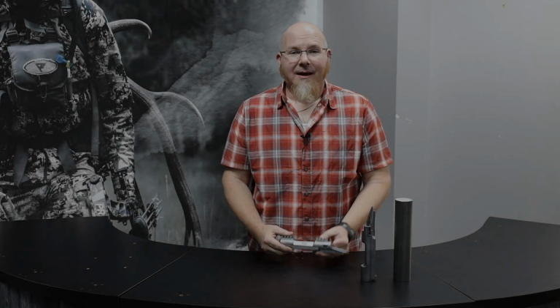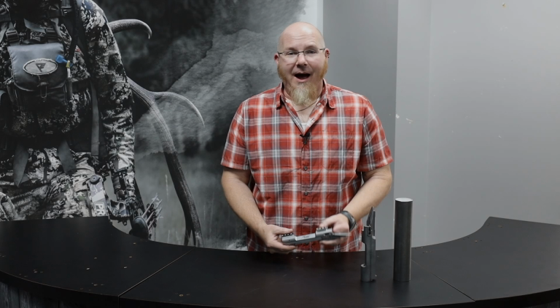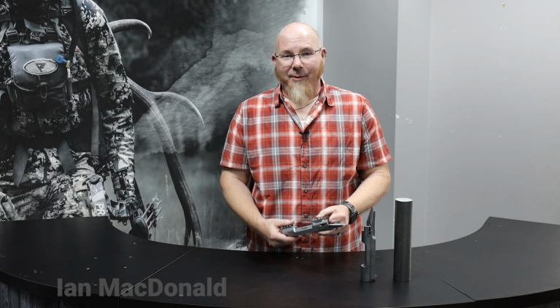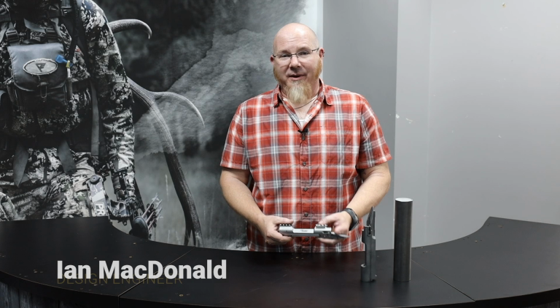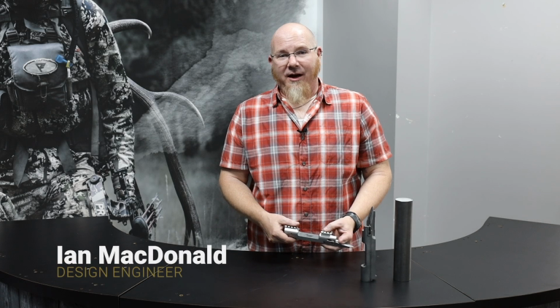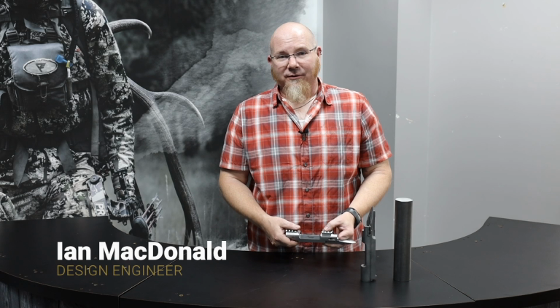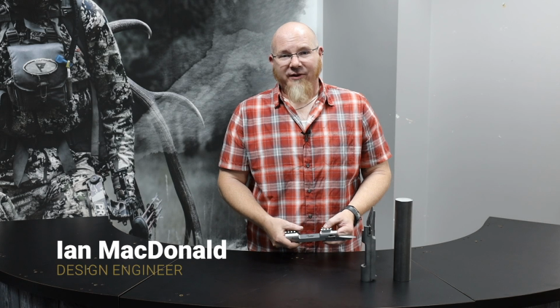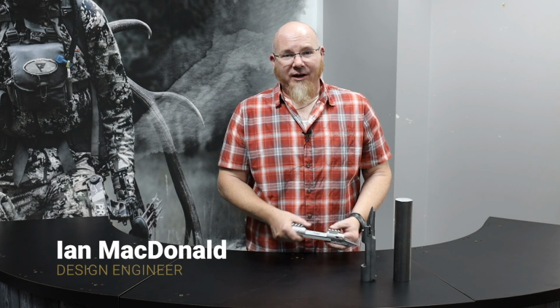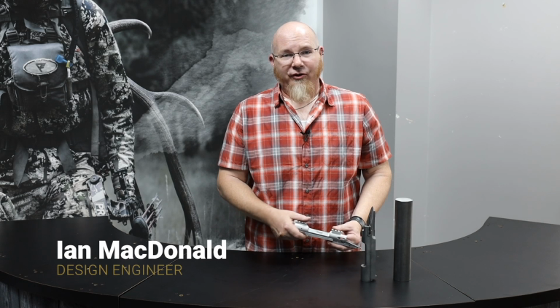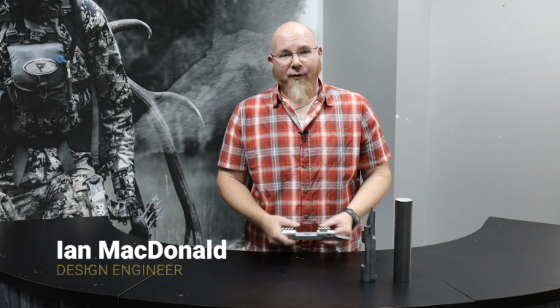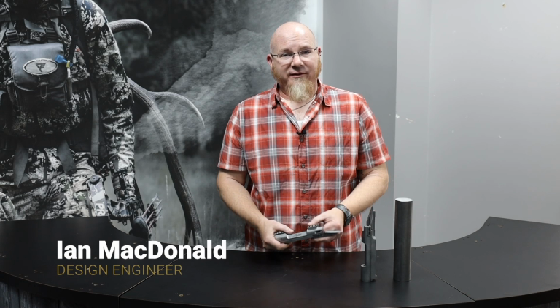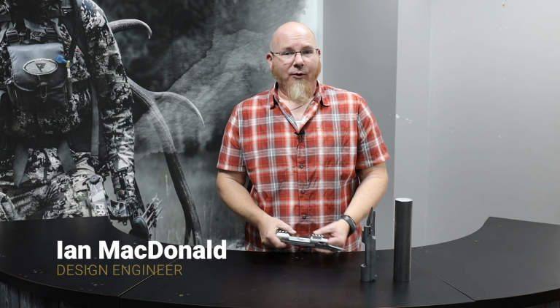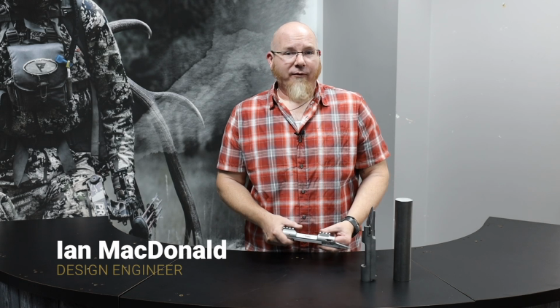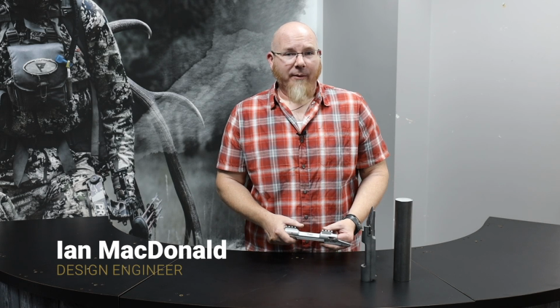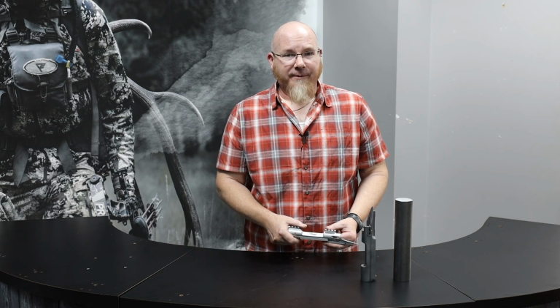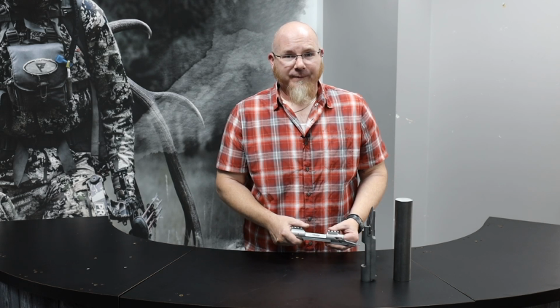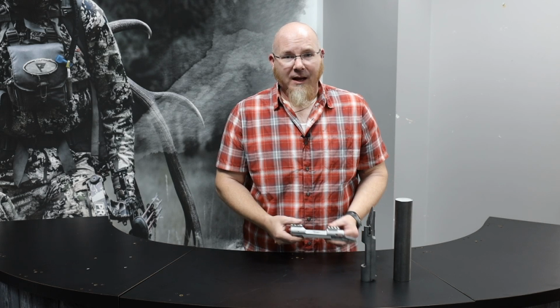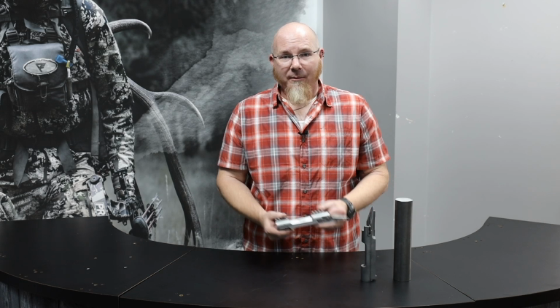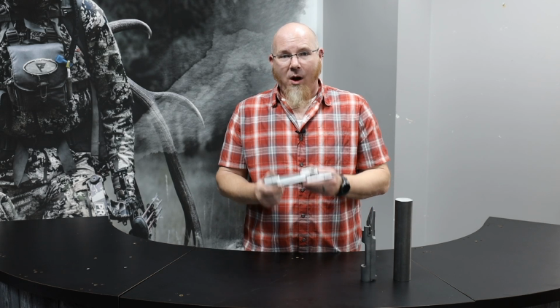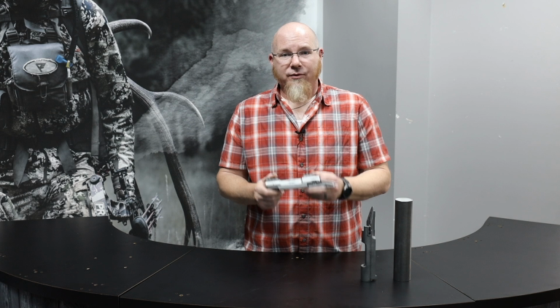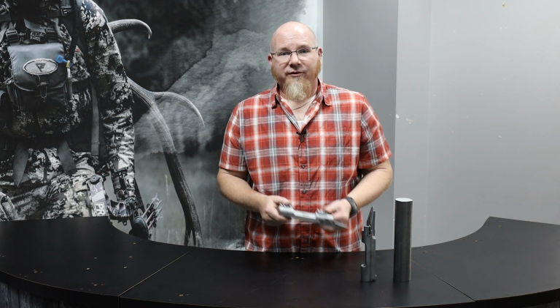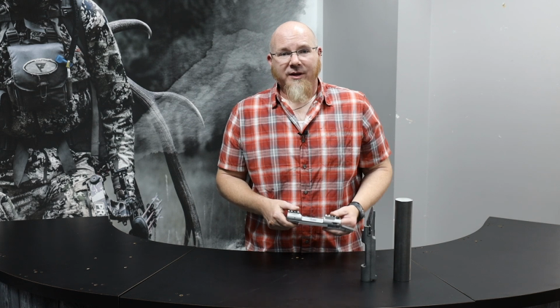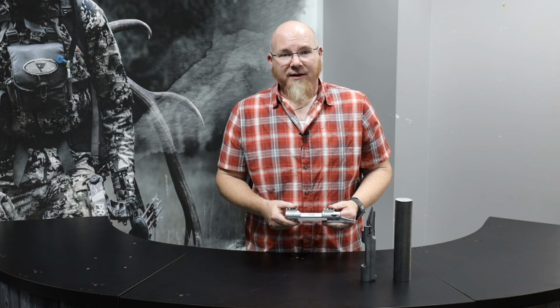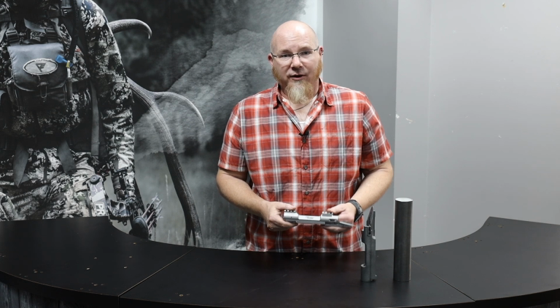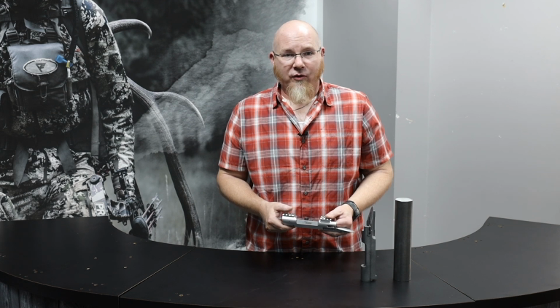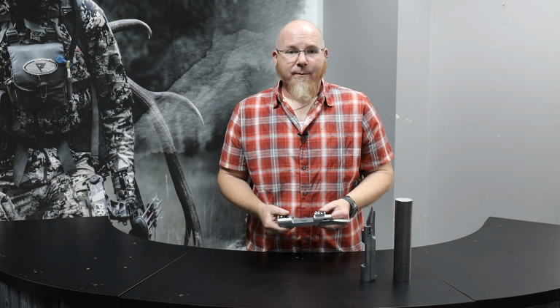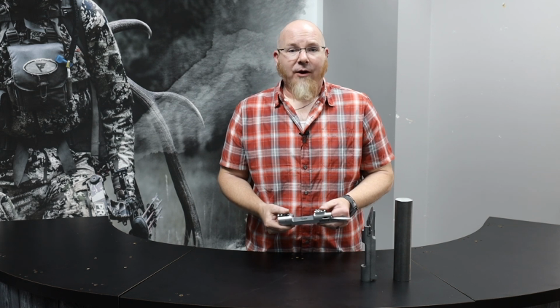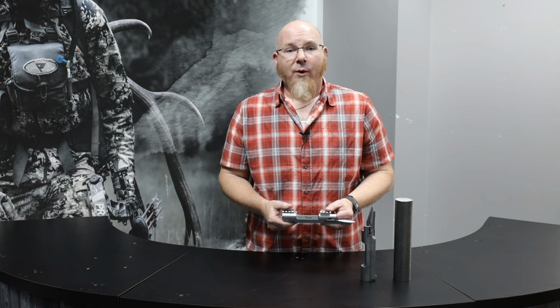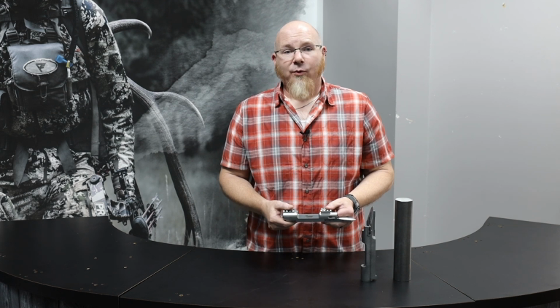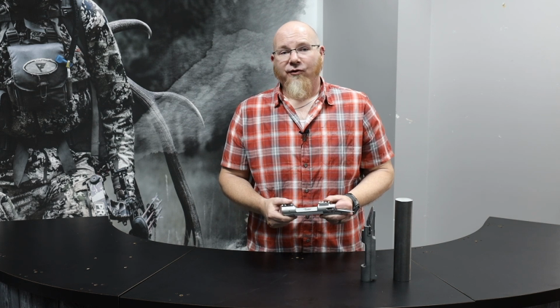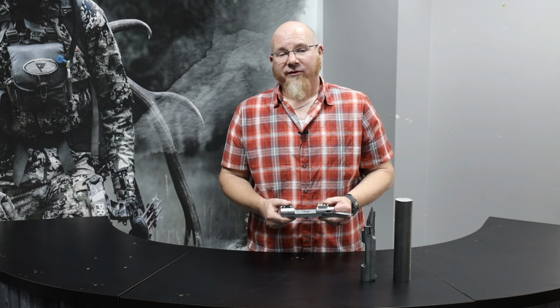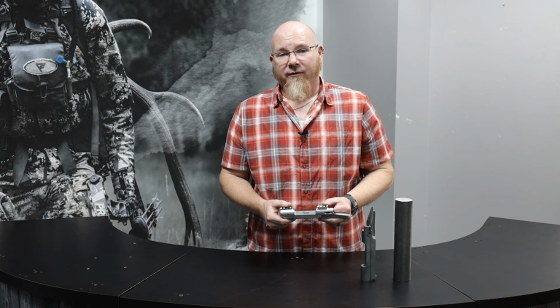Hi, I'm Ian McDonald, design engineer for Montana Rifle Company. I'm going to walk you through some of the details of our new model 2022 receiver.